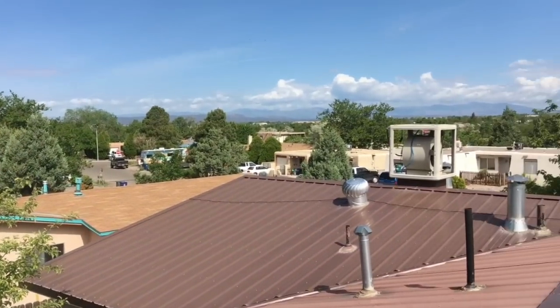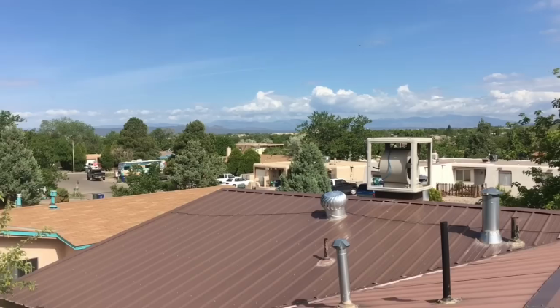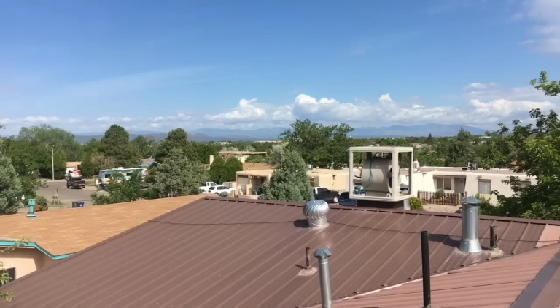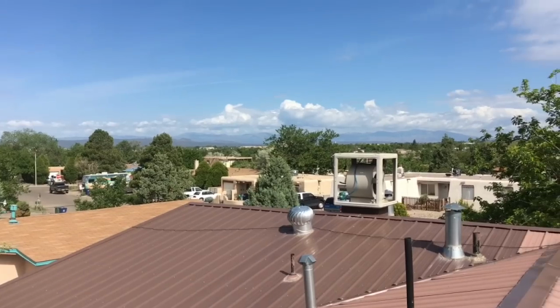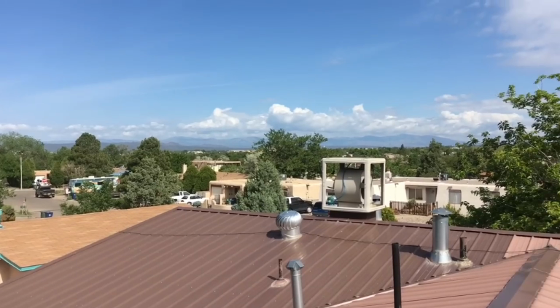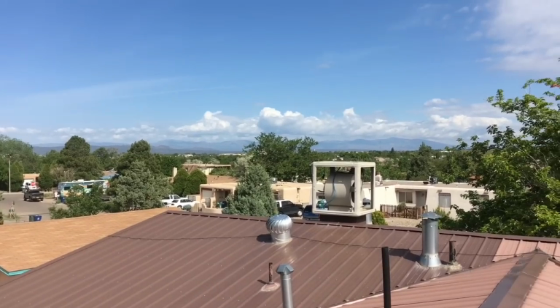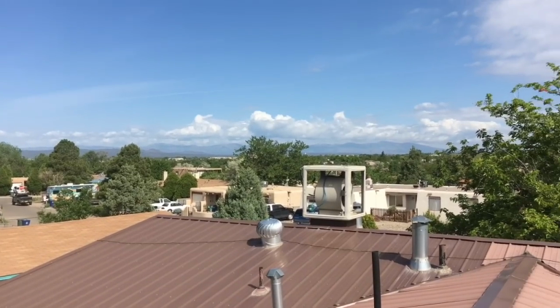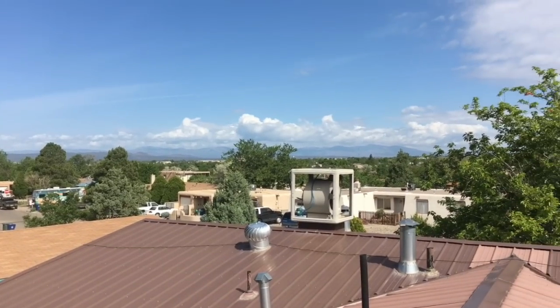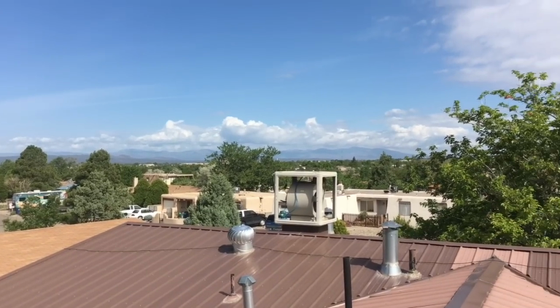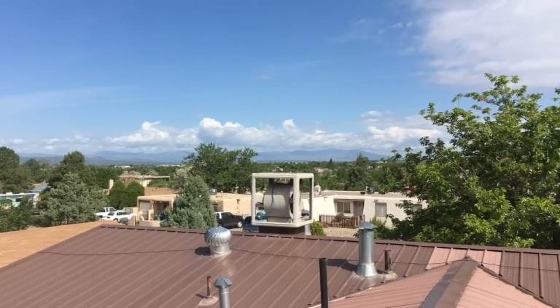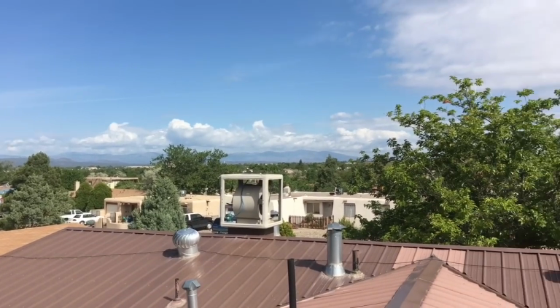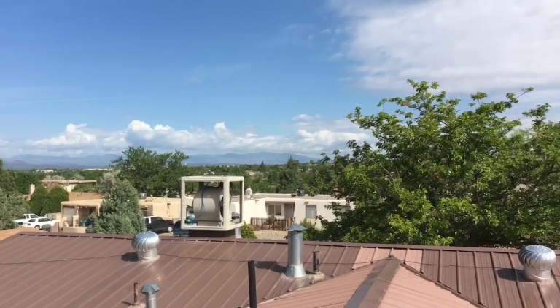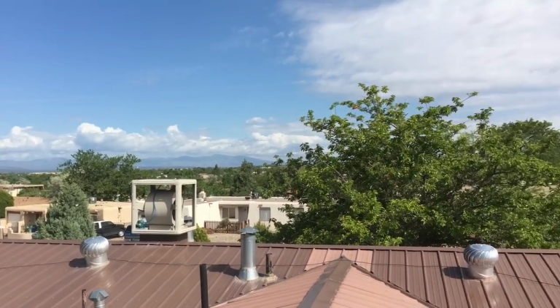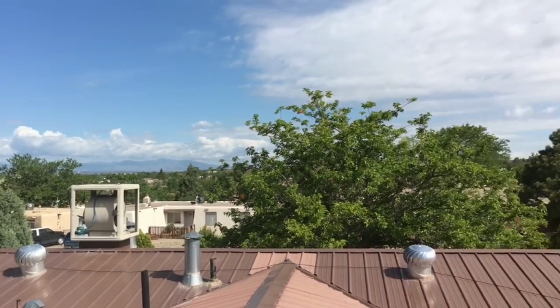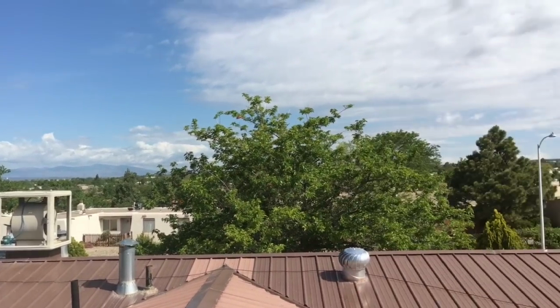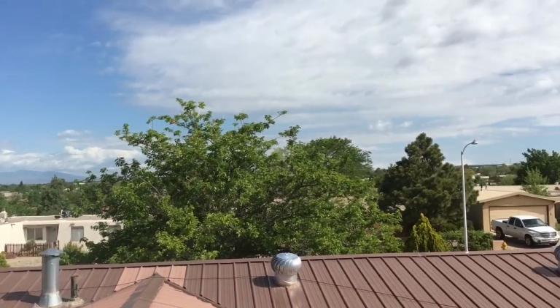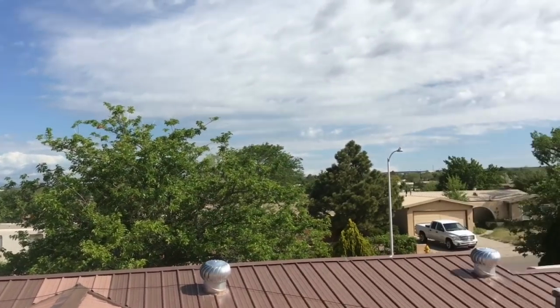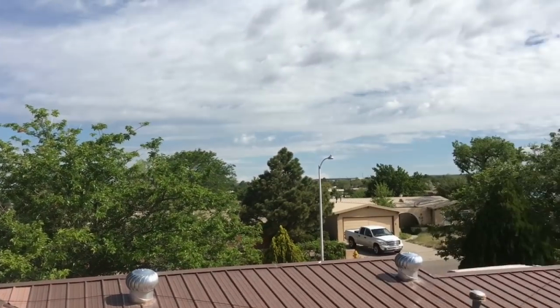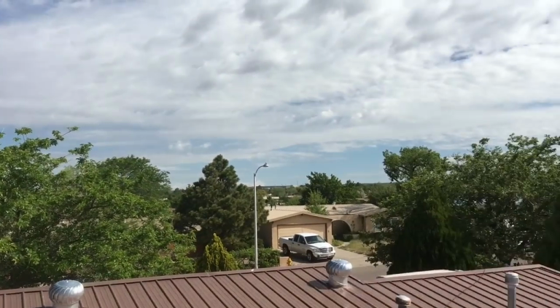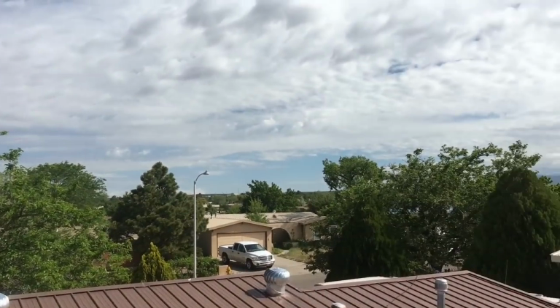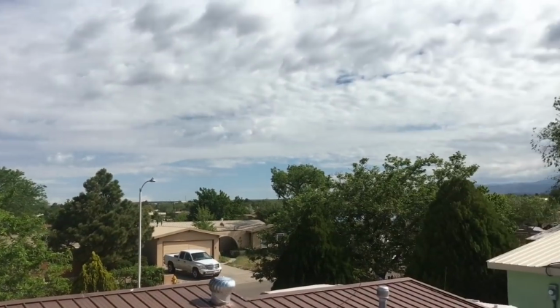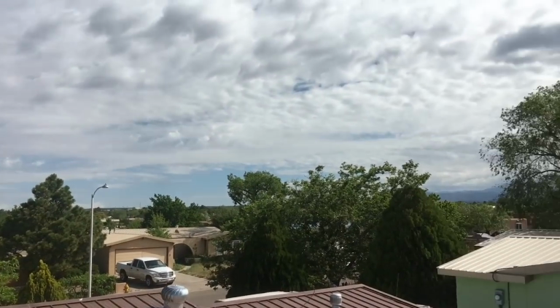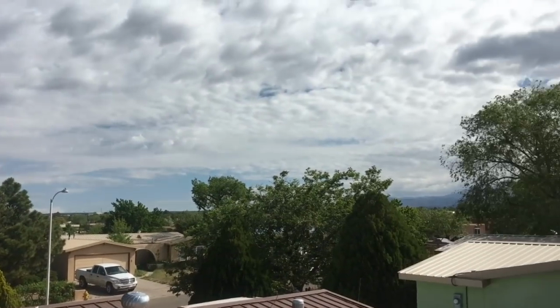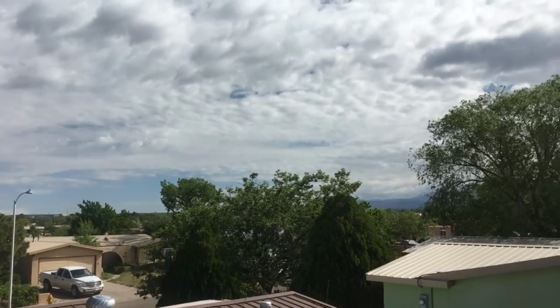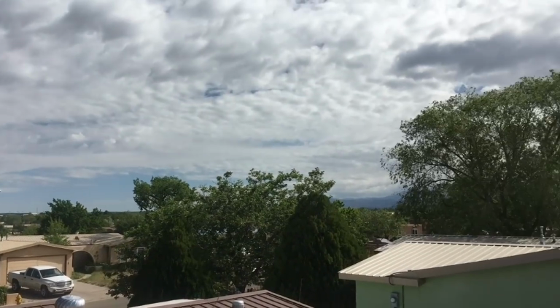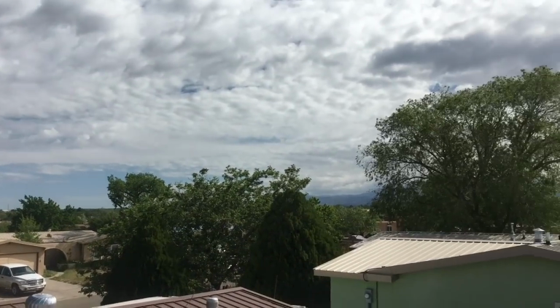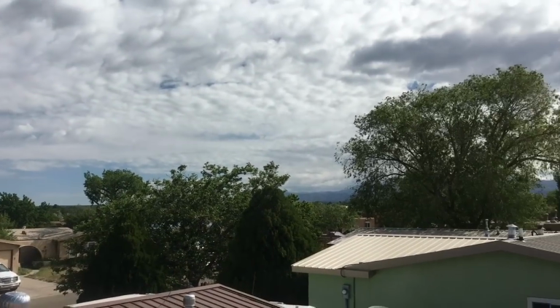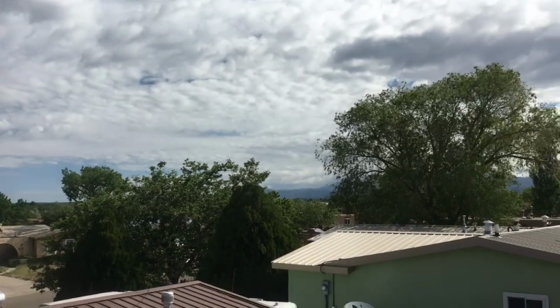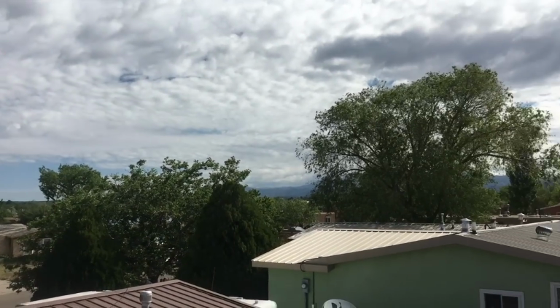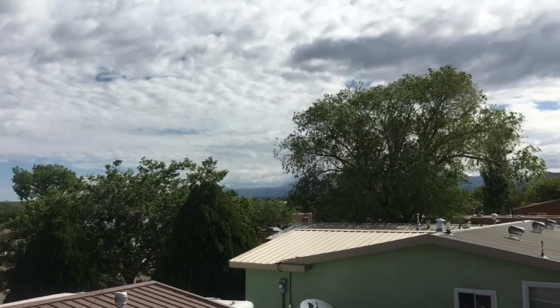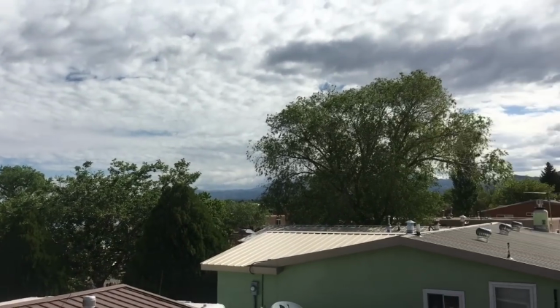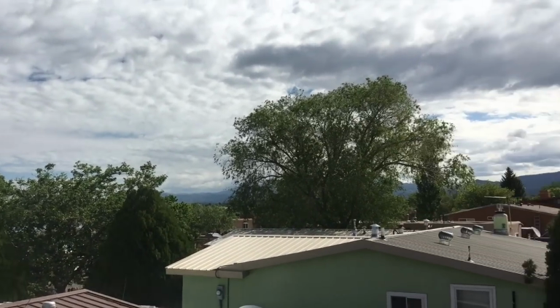And here's a beautiful view from the top of my house - beautiful Santa Fe.